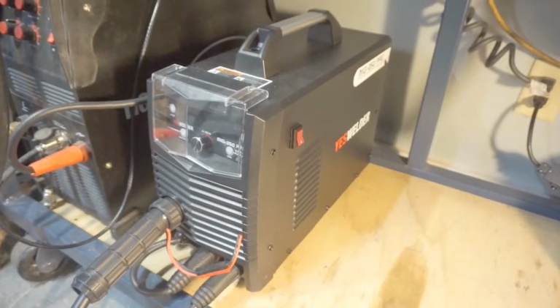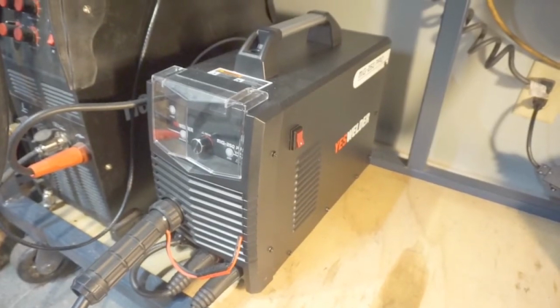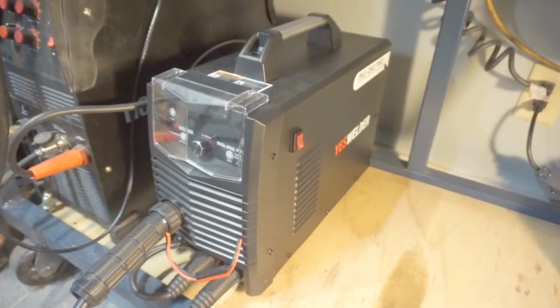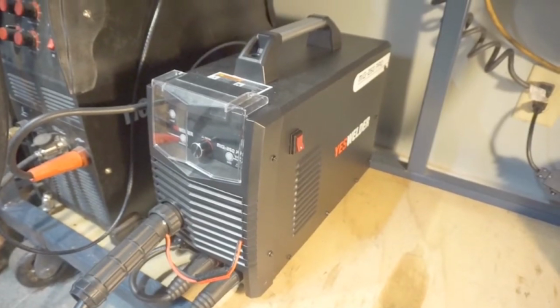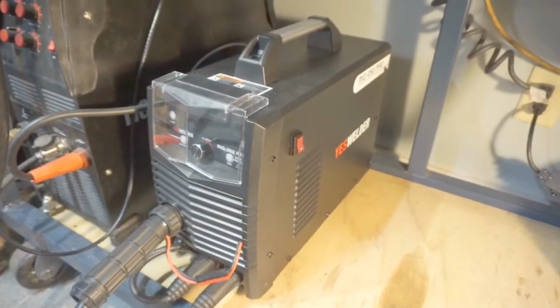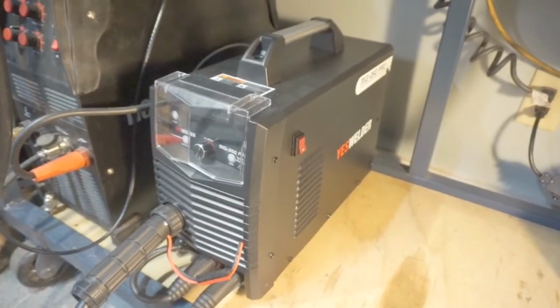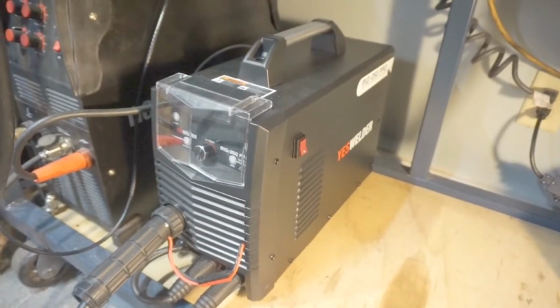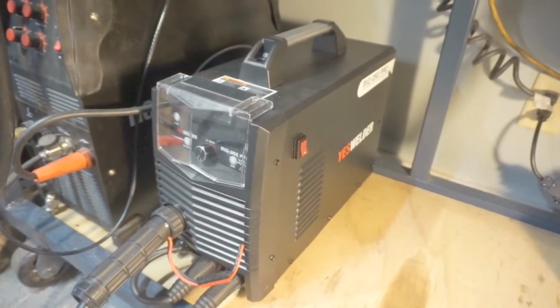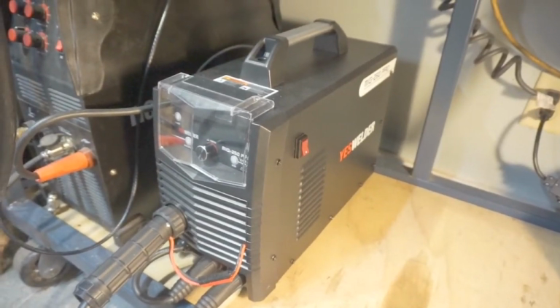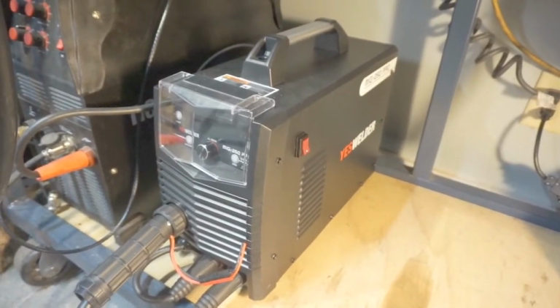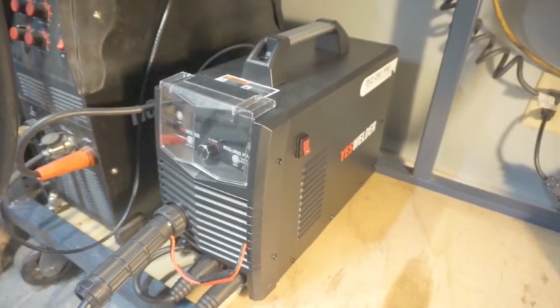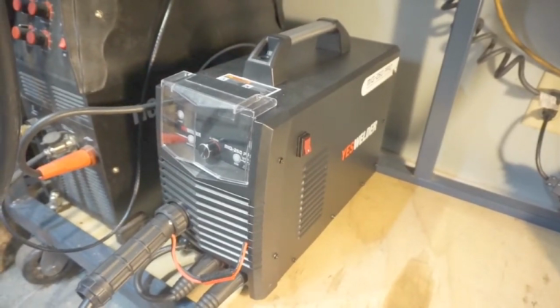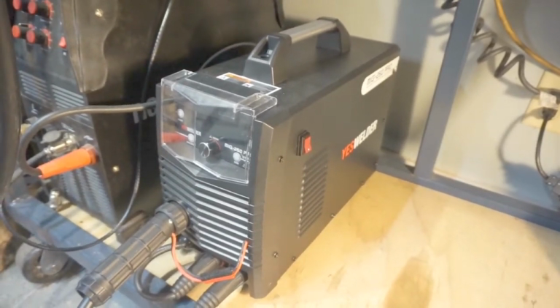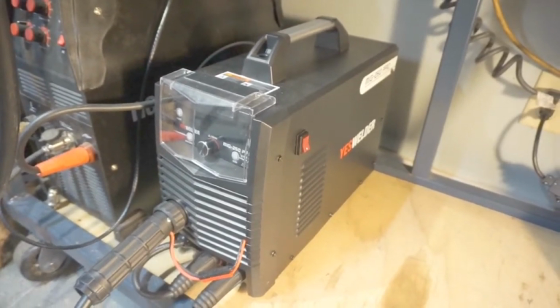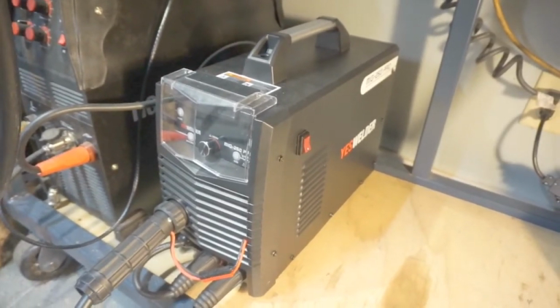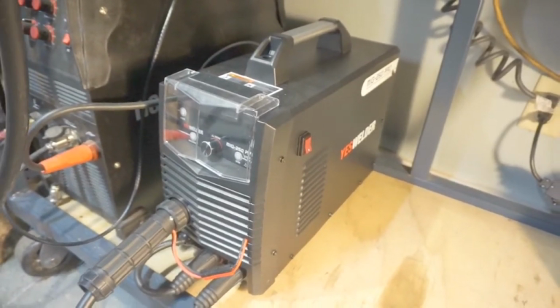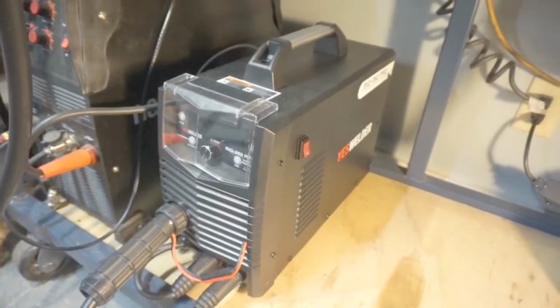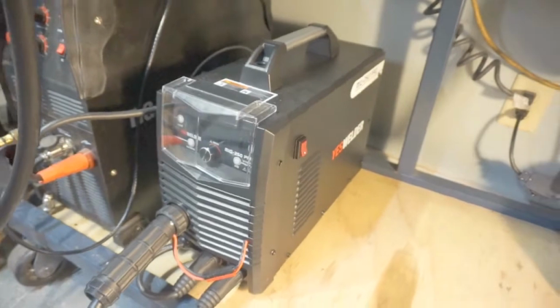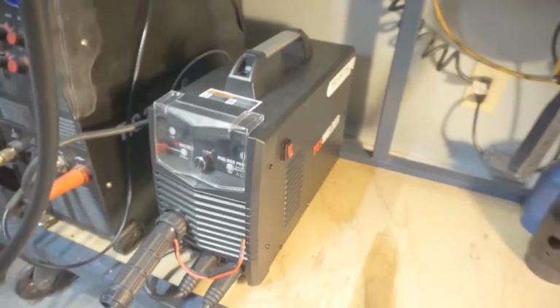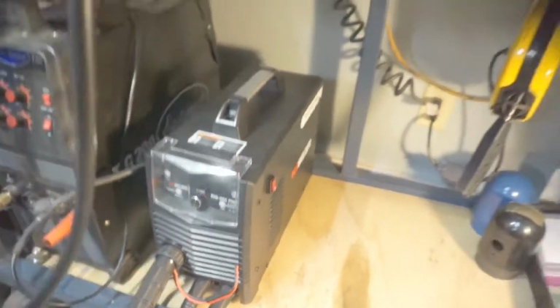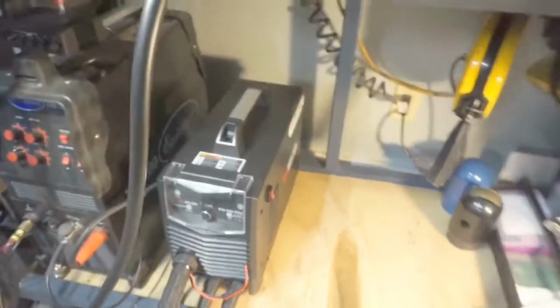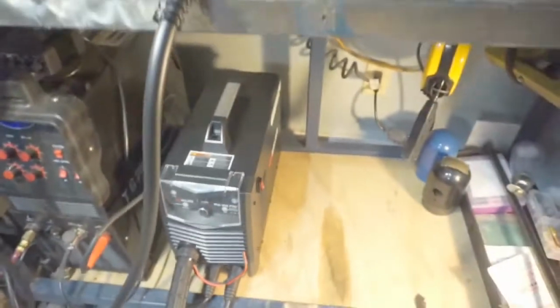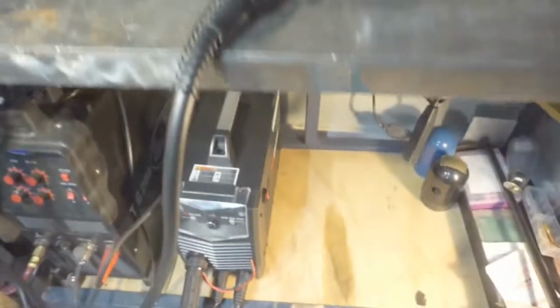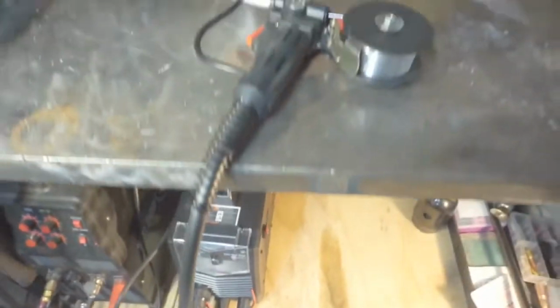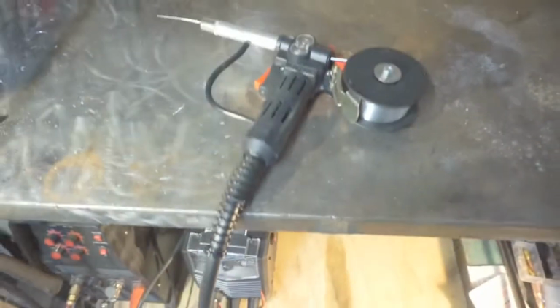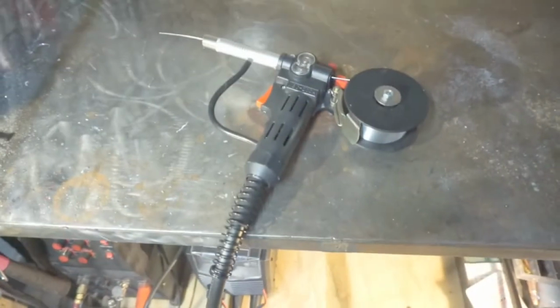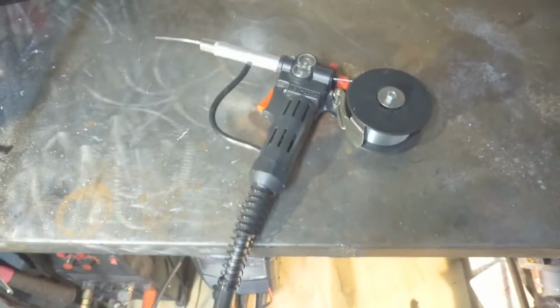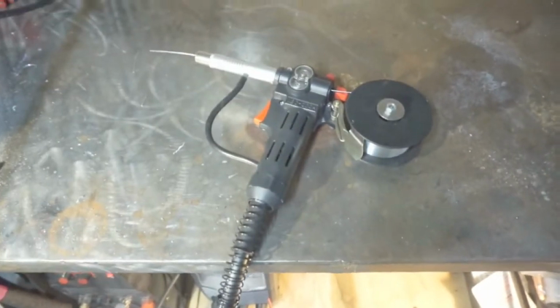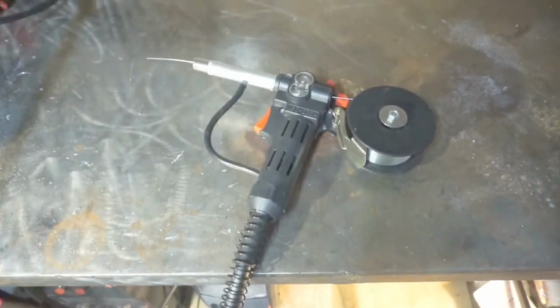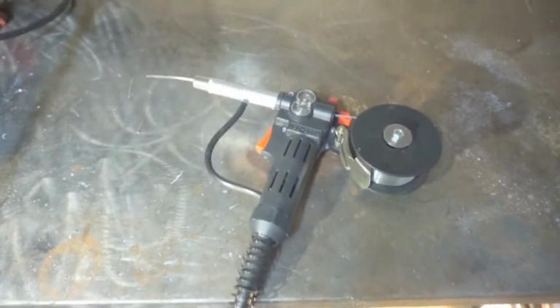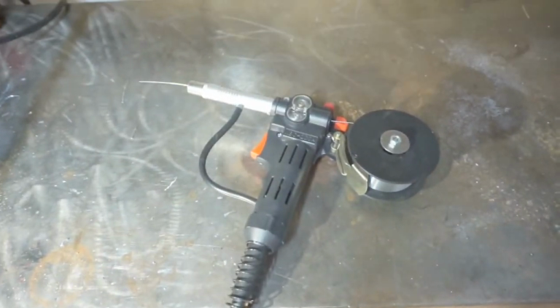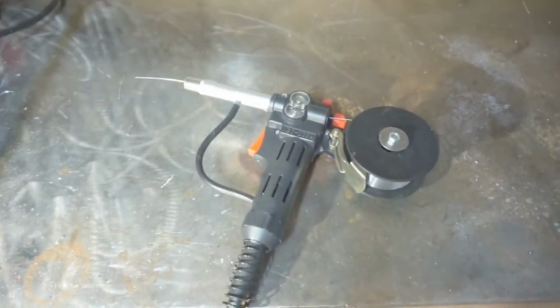Welcome to the shop. Today I'm going to show you how I added a spool gun to my Yes Welder MIG 250 Pro.